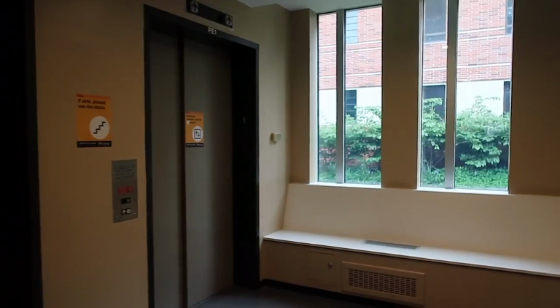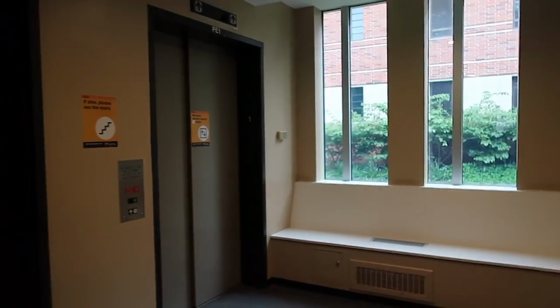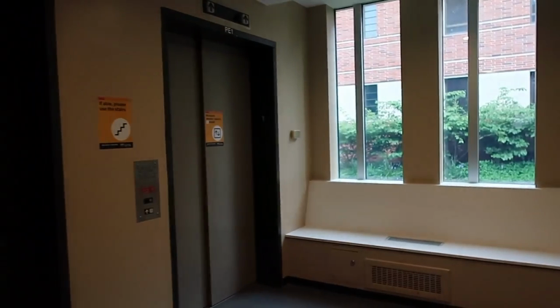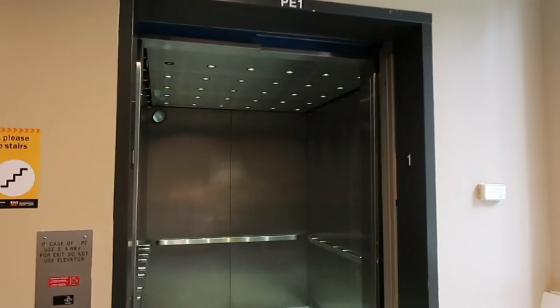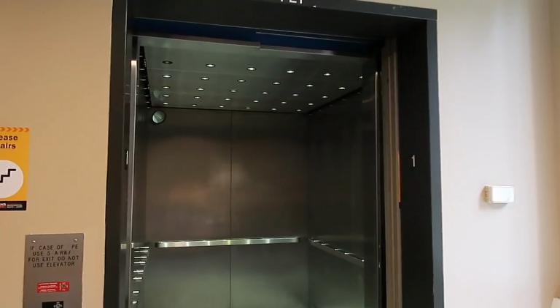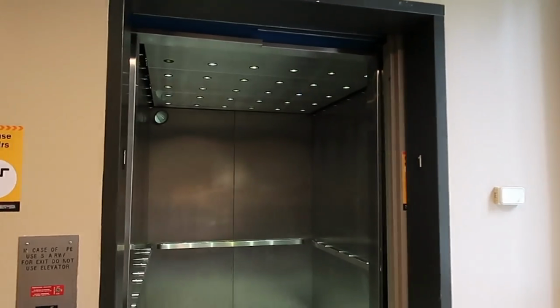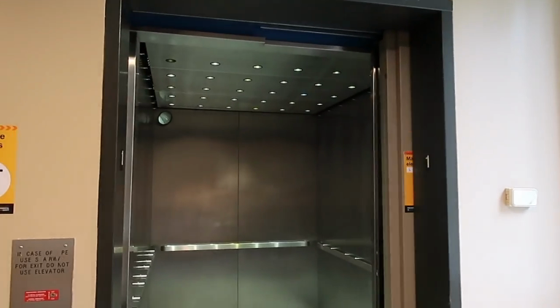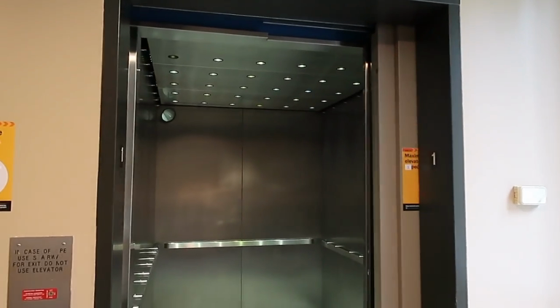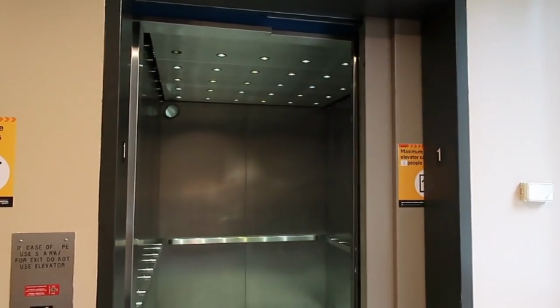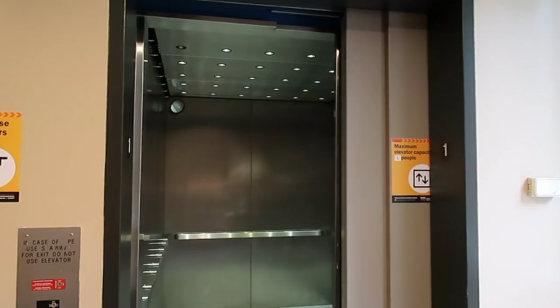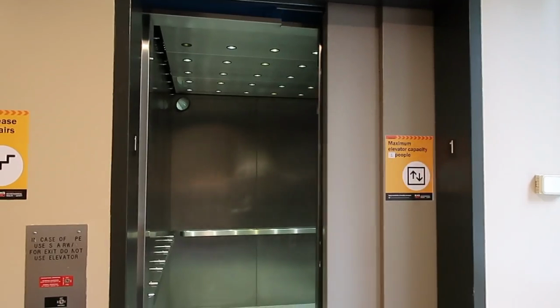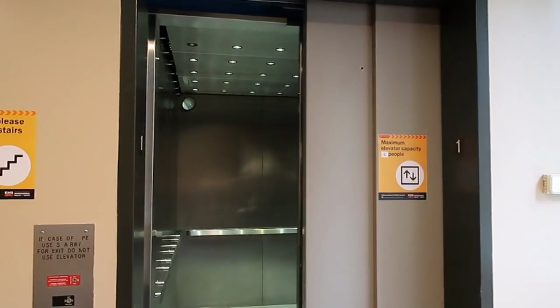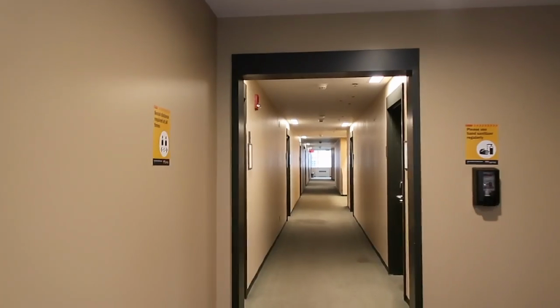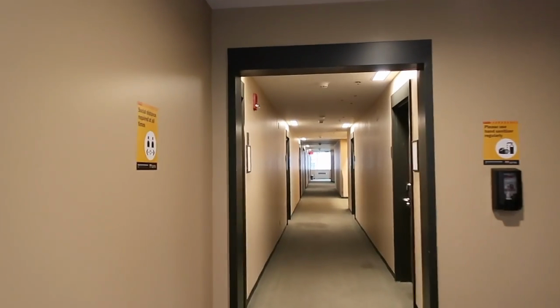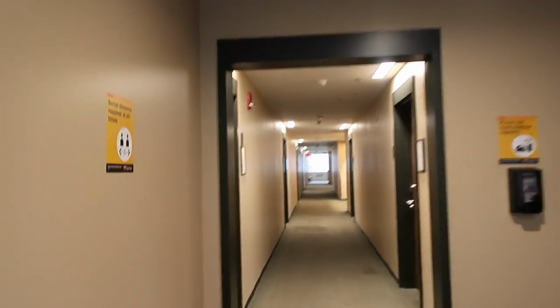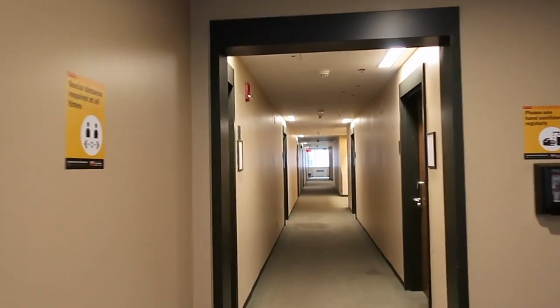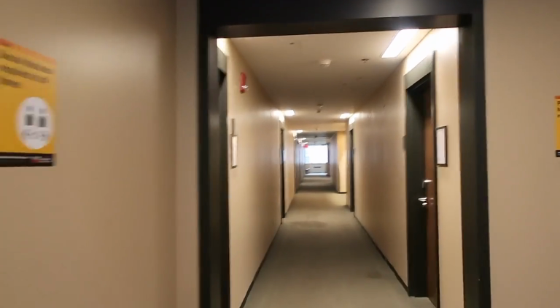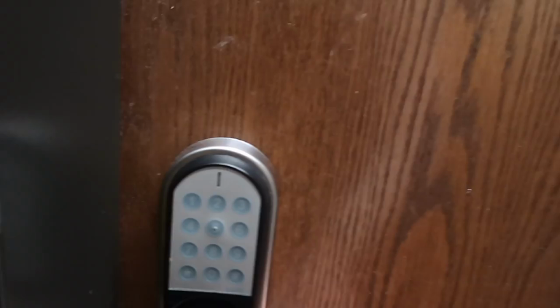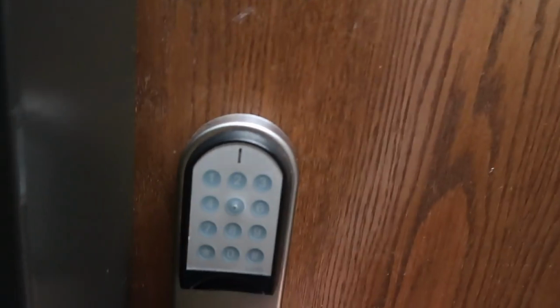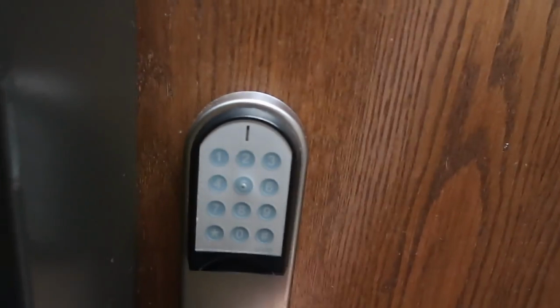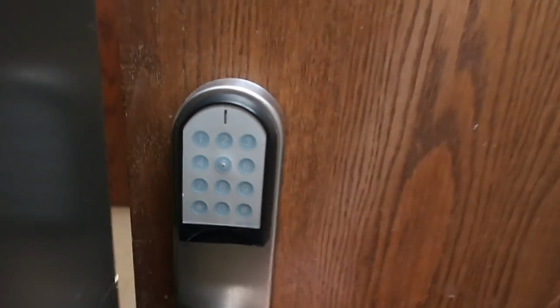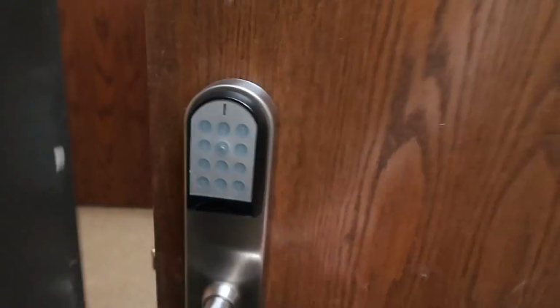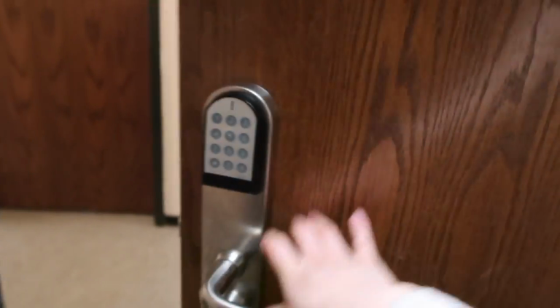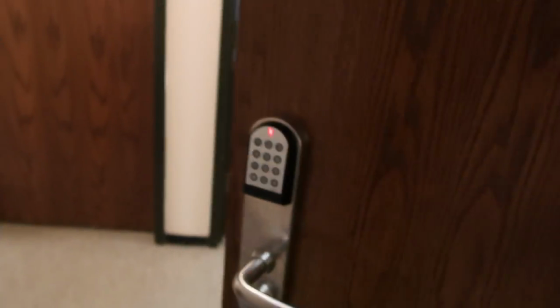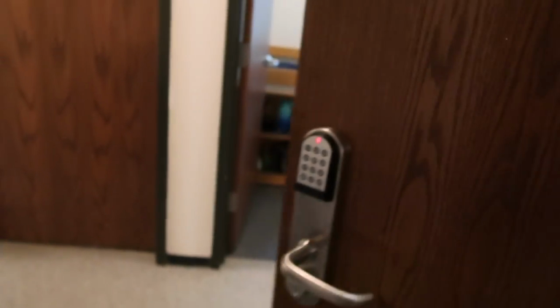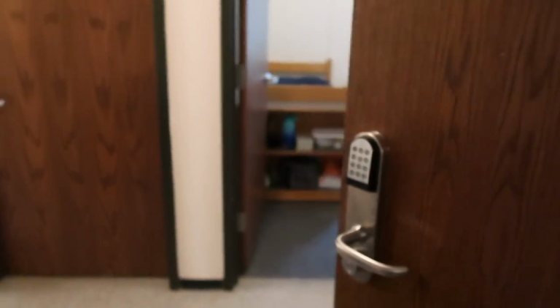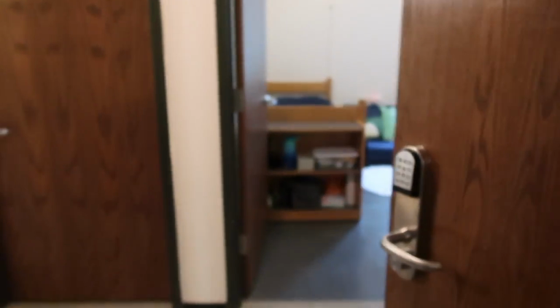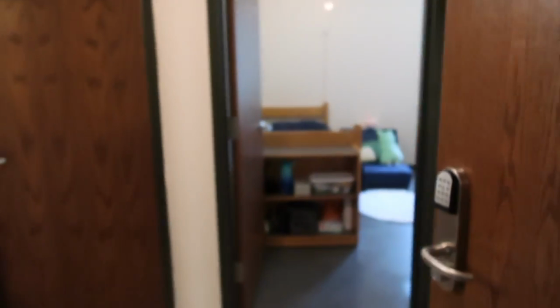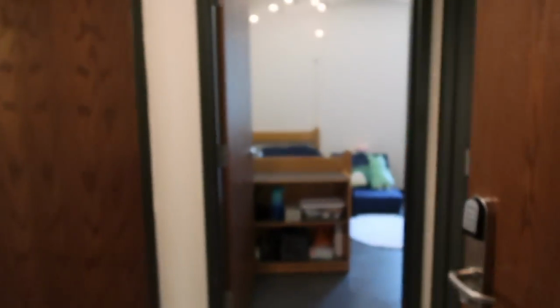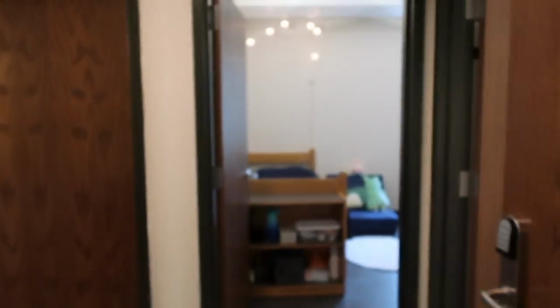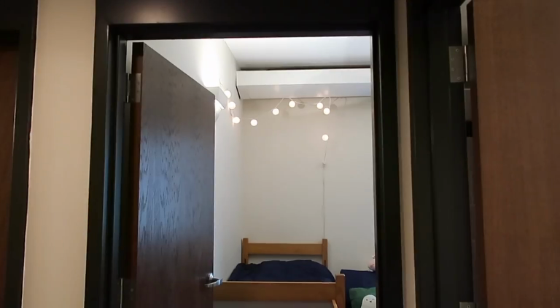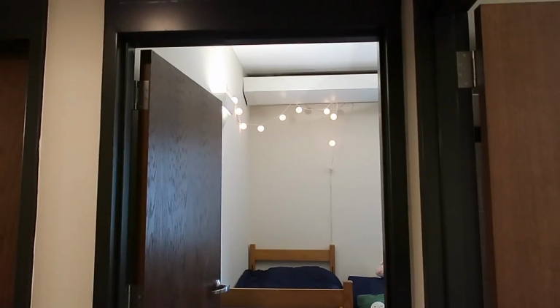When you walk in, there's an elevator to the left. I usually go down the hall and unlock my room. Here it is.